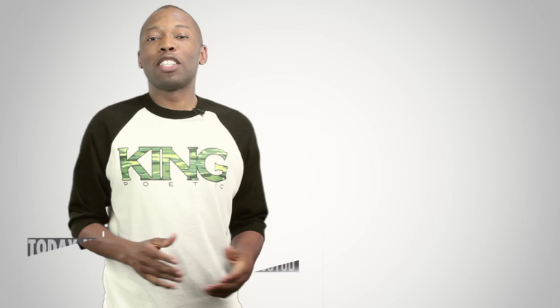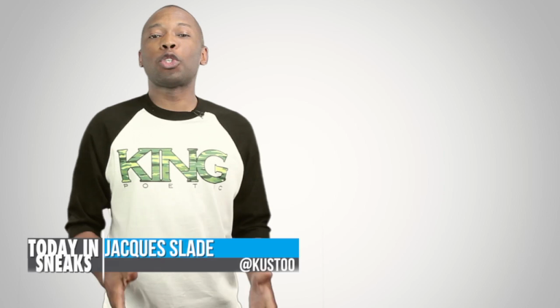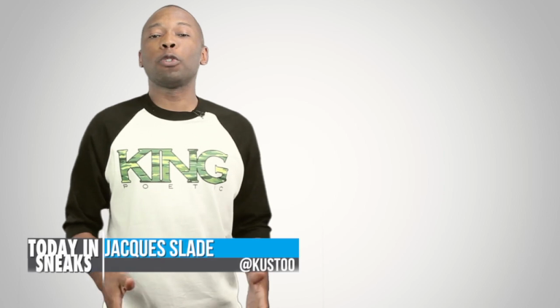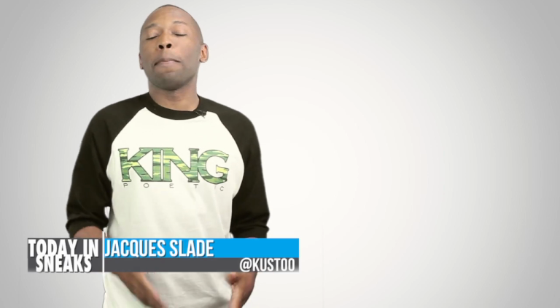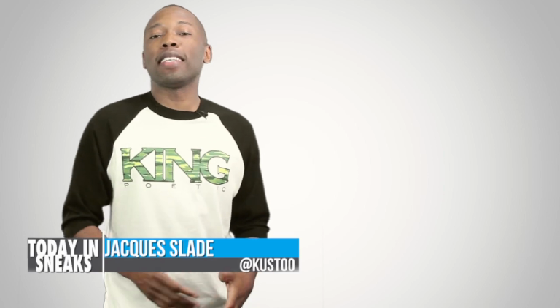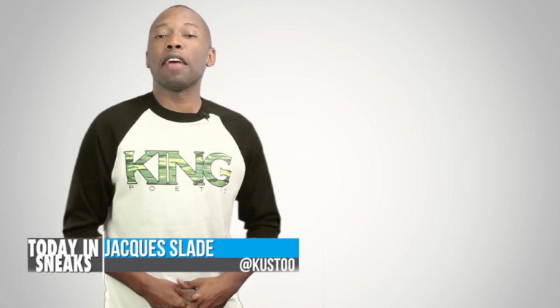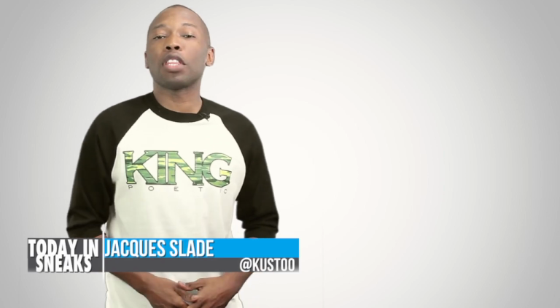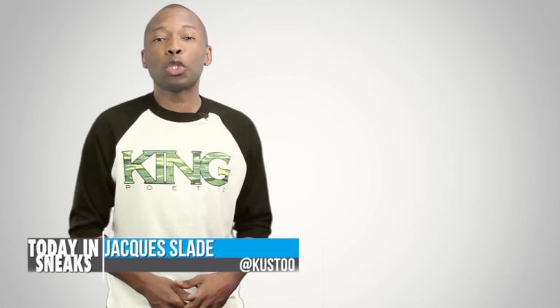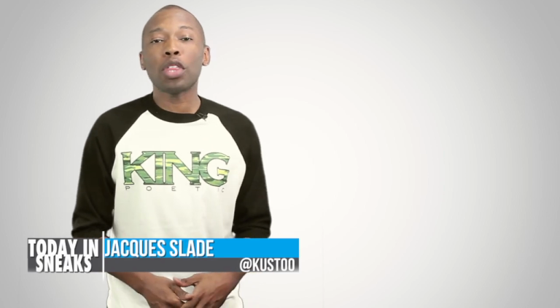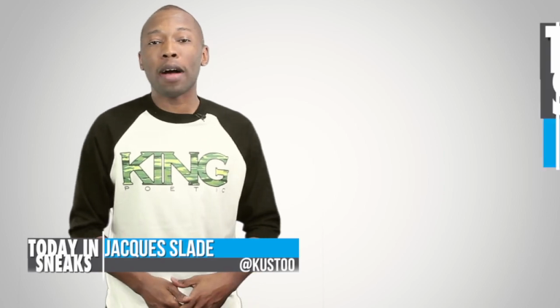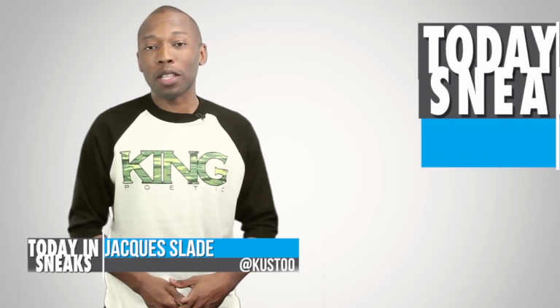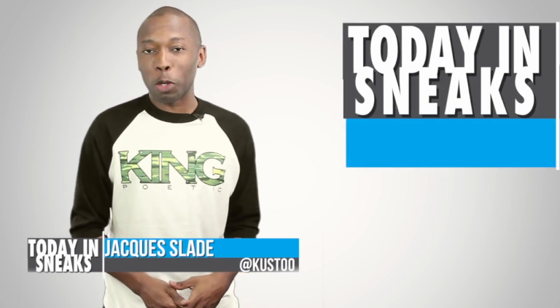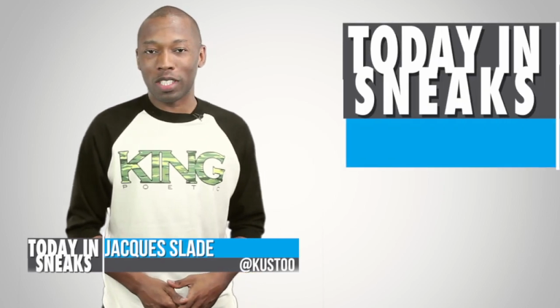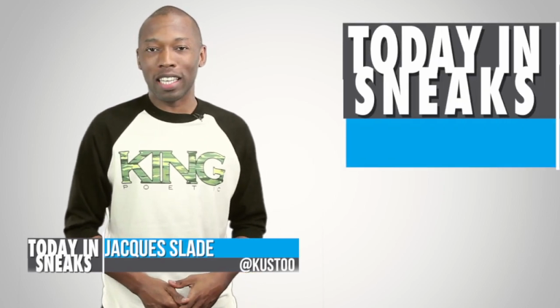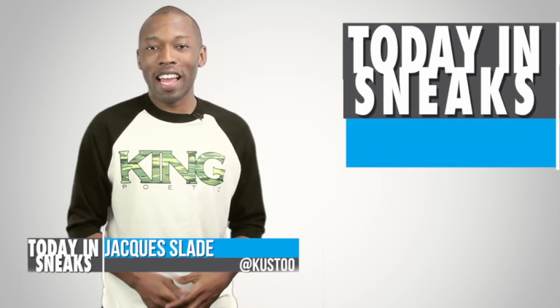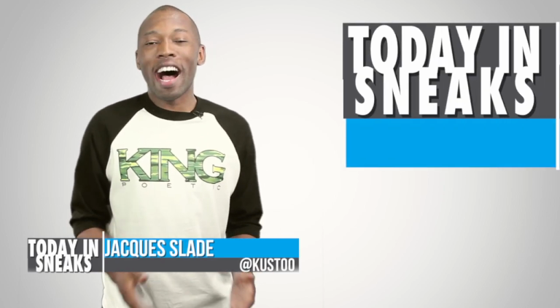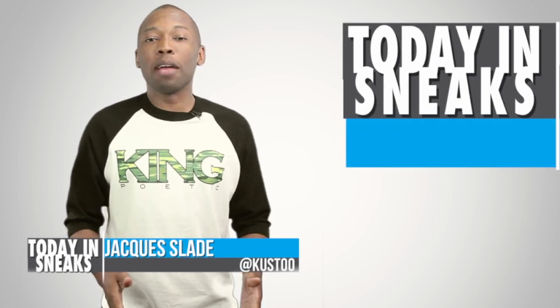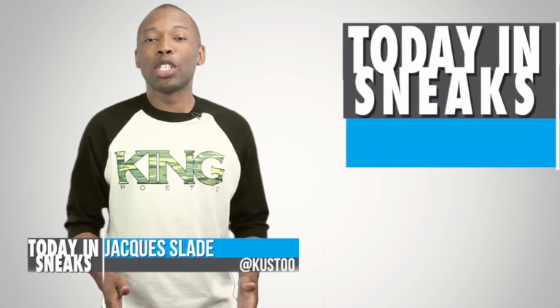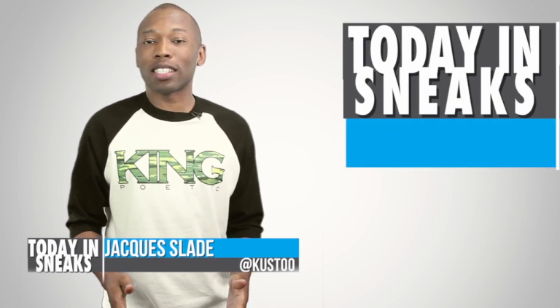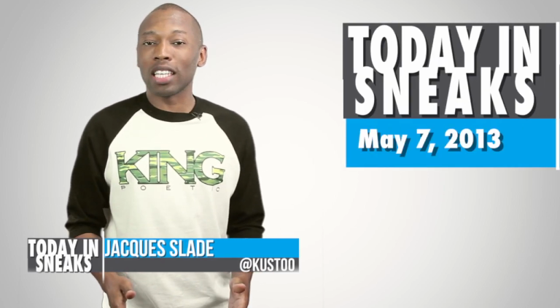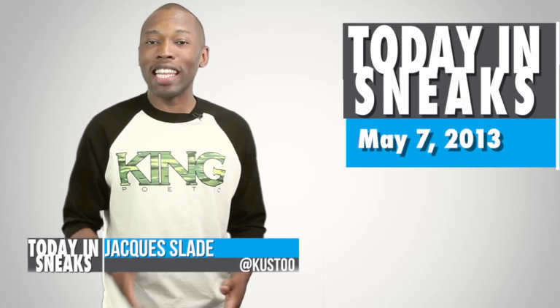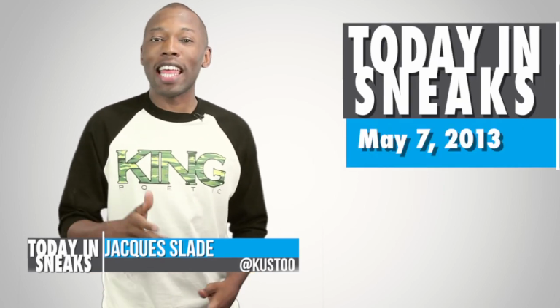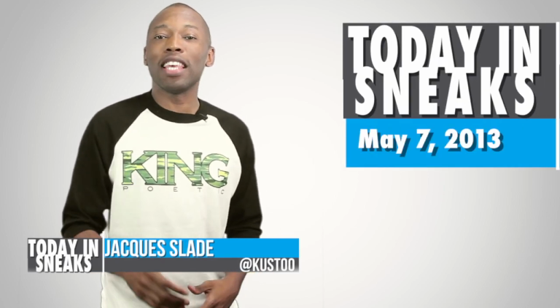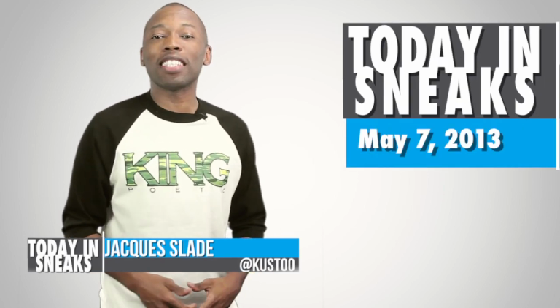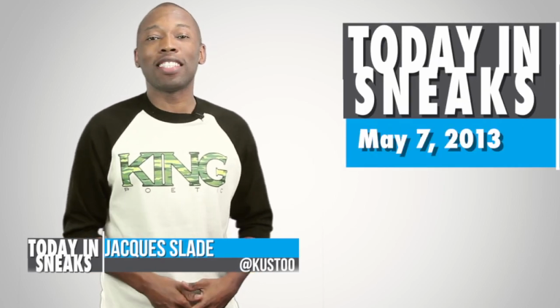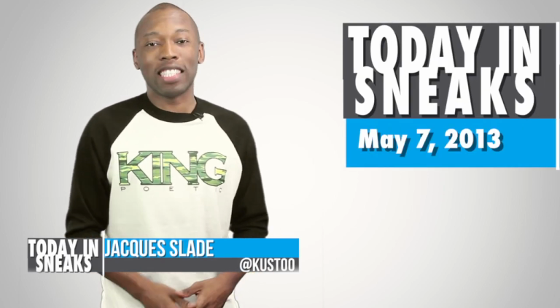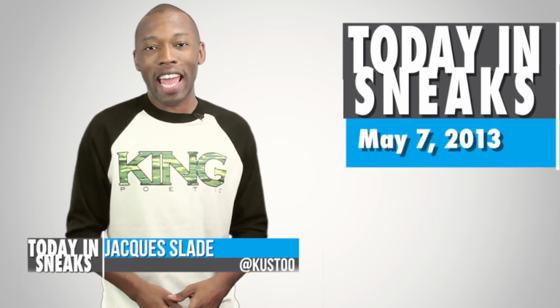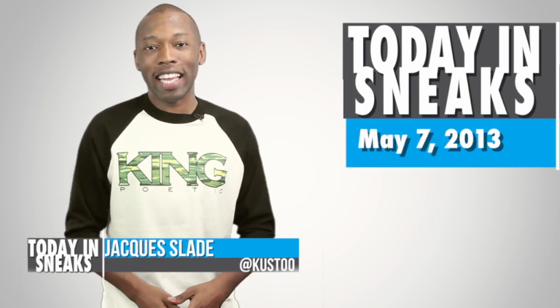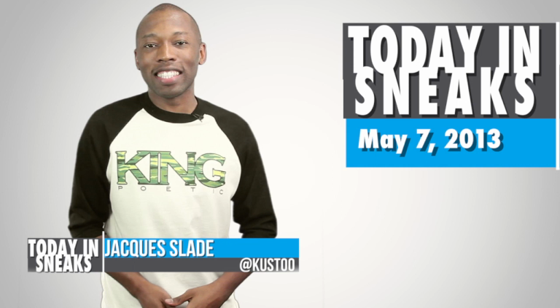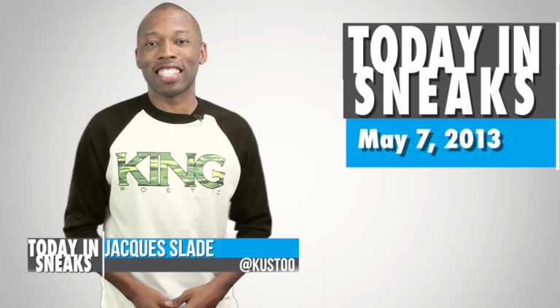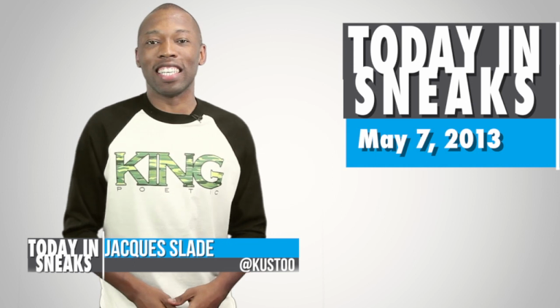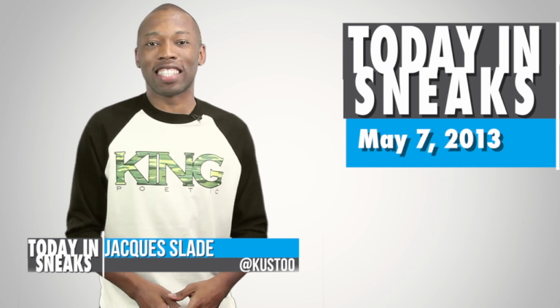It's Tuesday, May 7th, 2013. I am Jacques Slade, and this is Today in Sneaks.